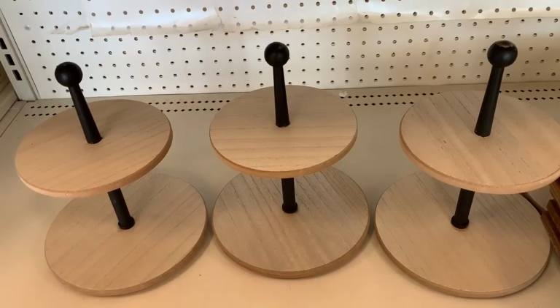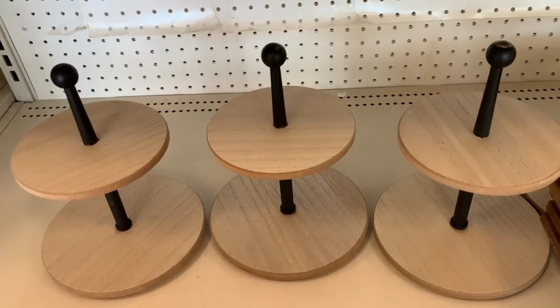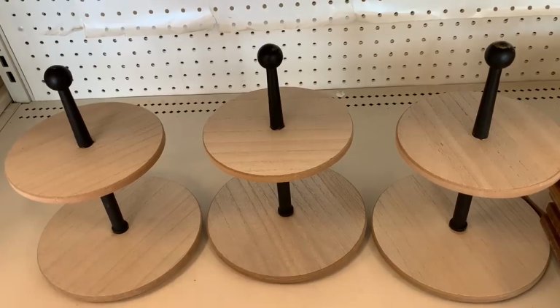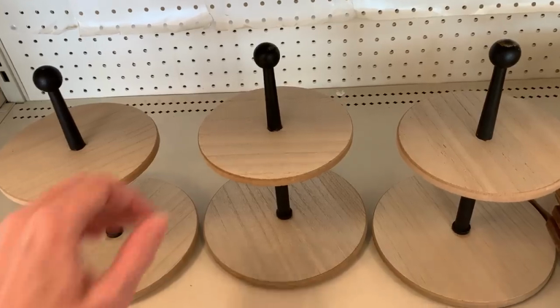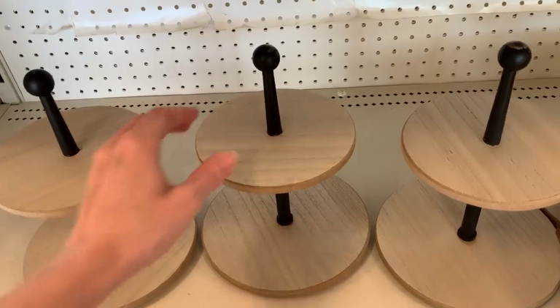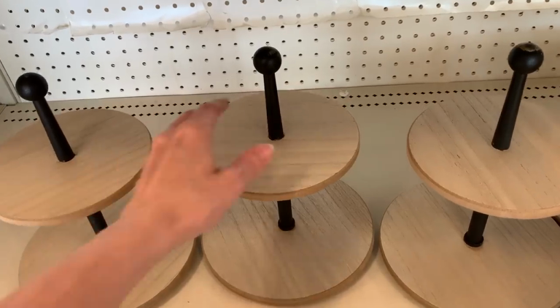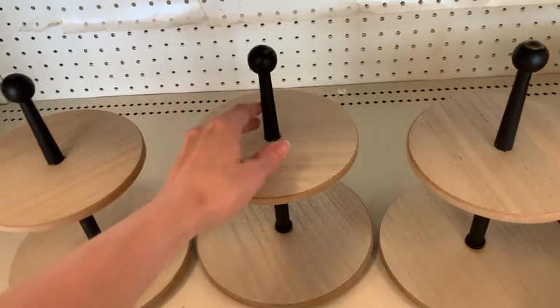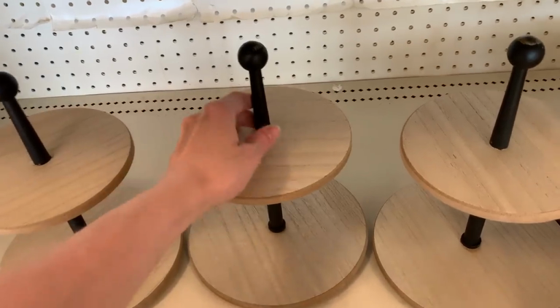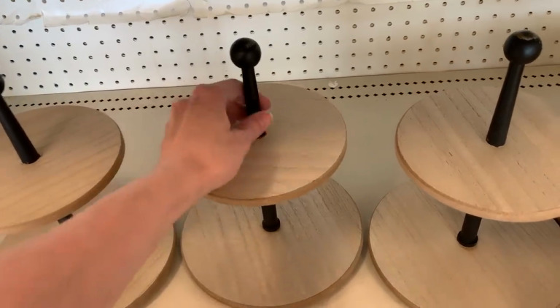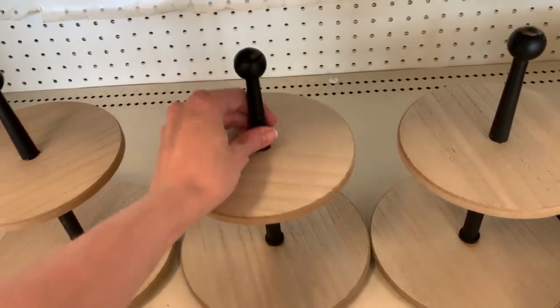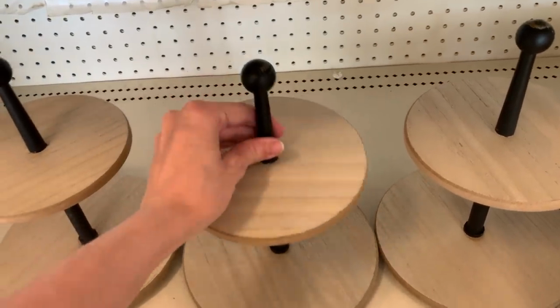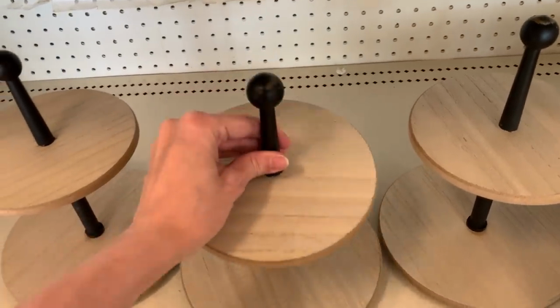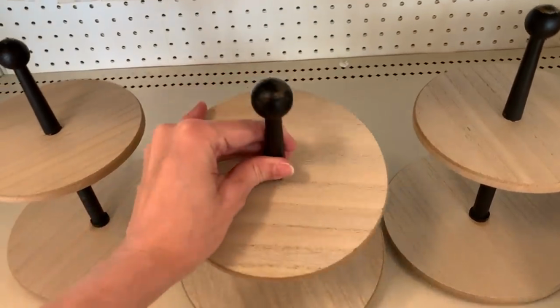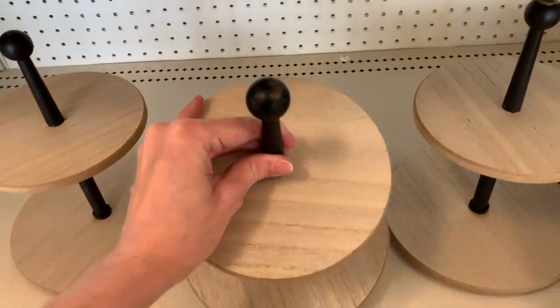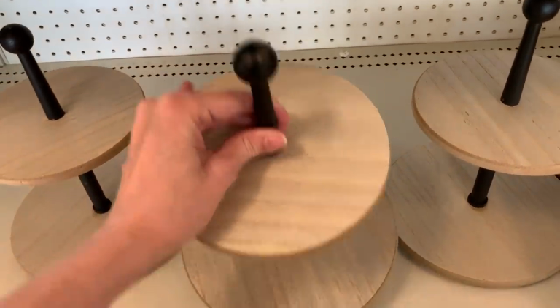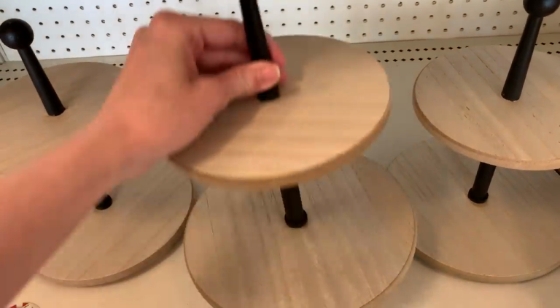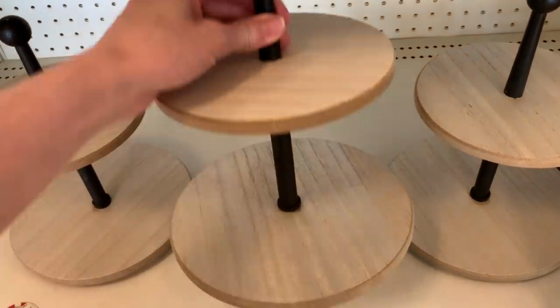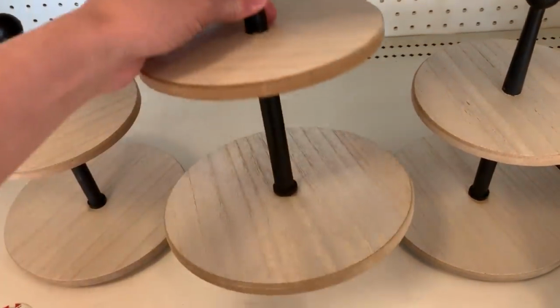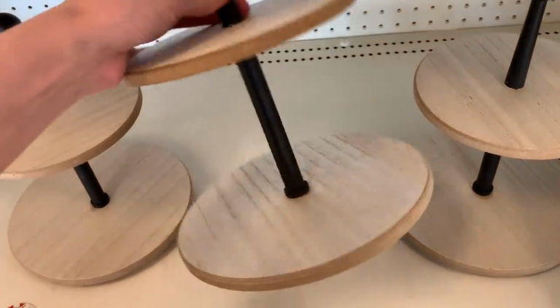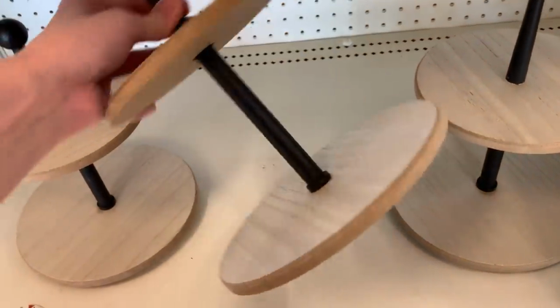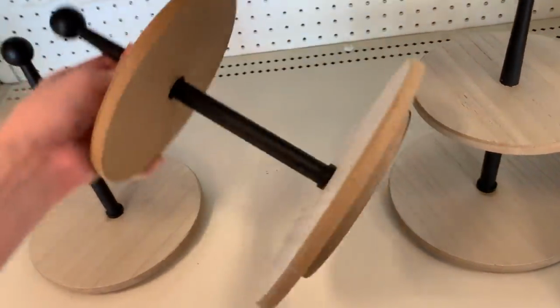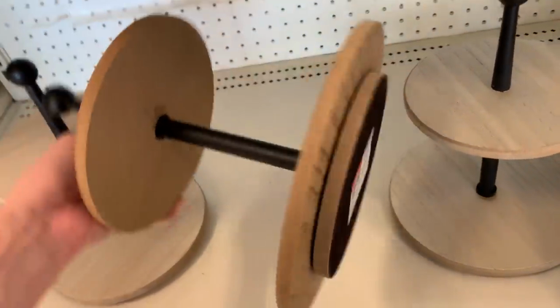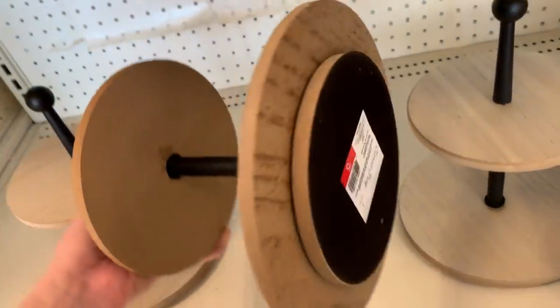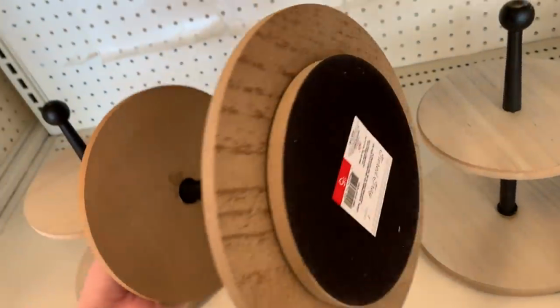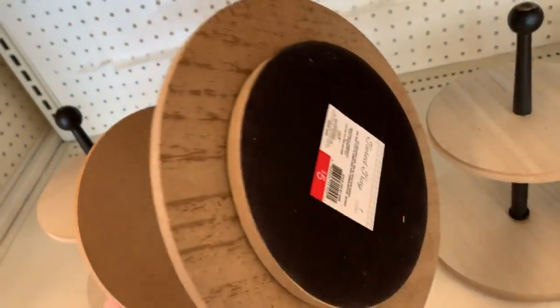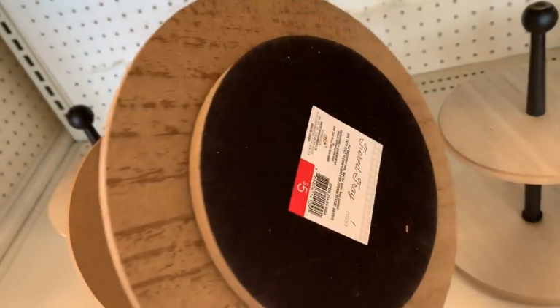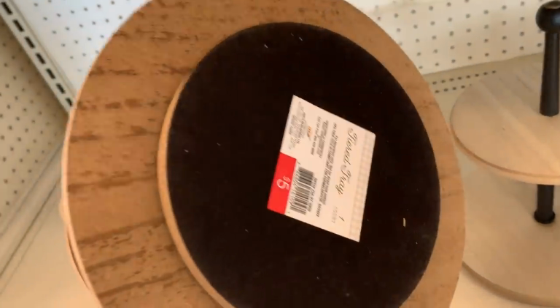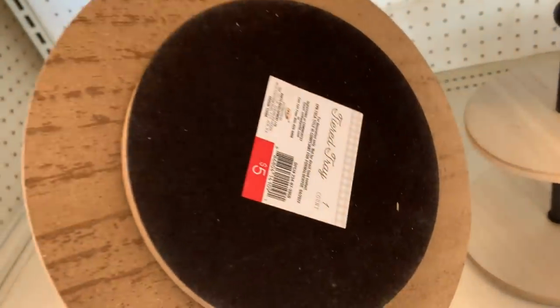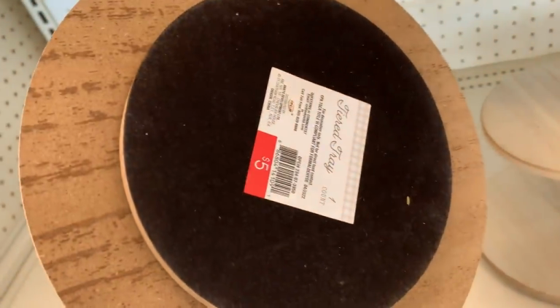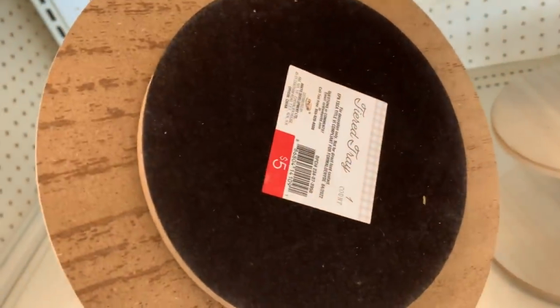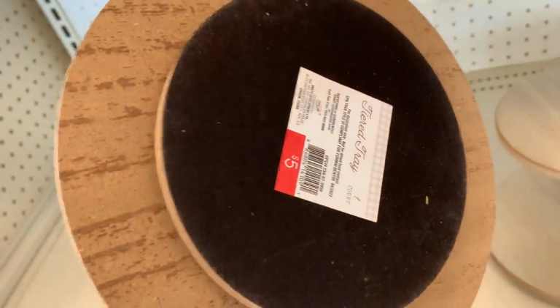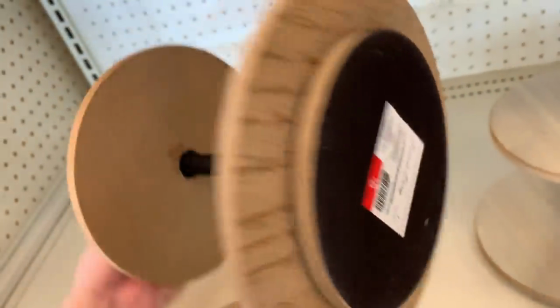If you're looking for a nice small two-tiered tray, Target has these available. They're just five dollars each.